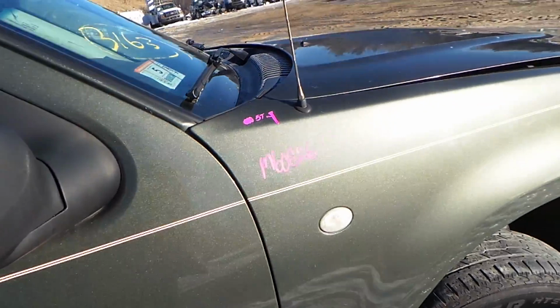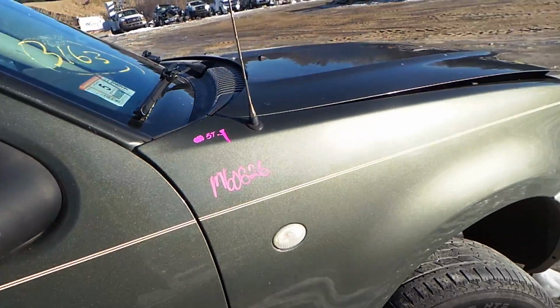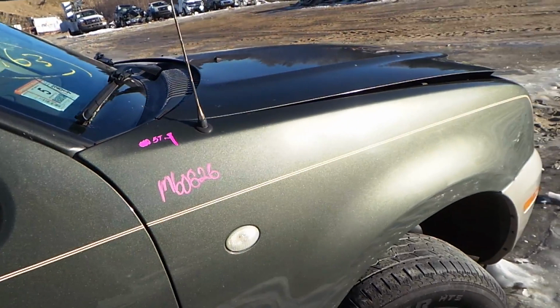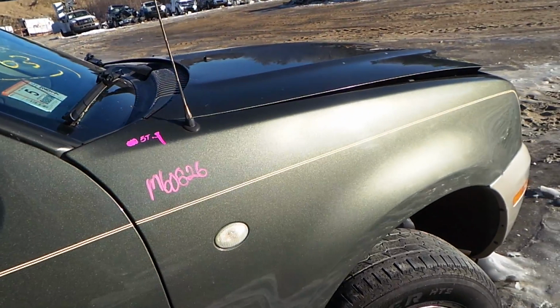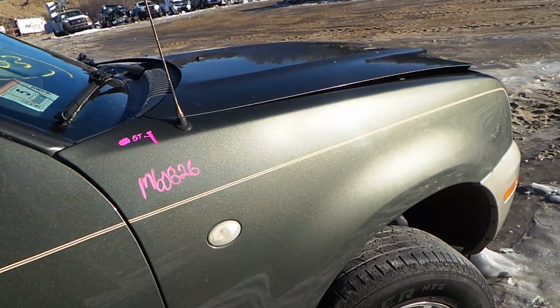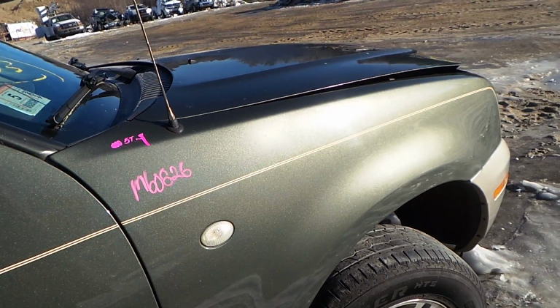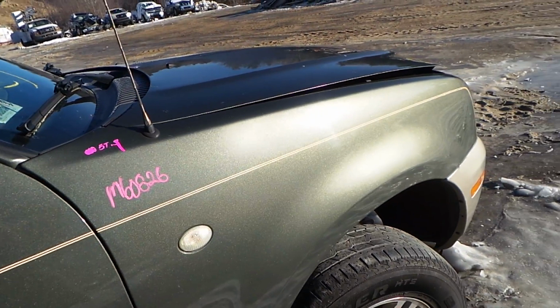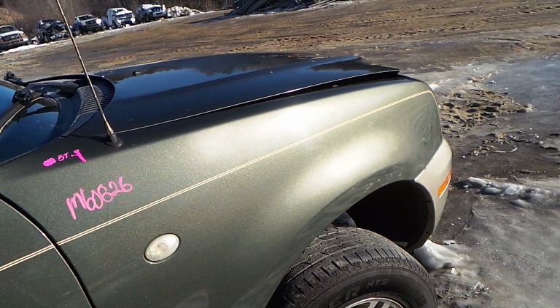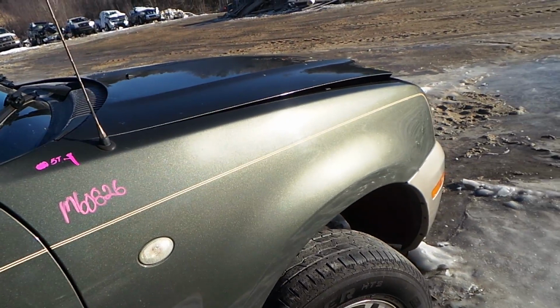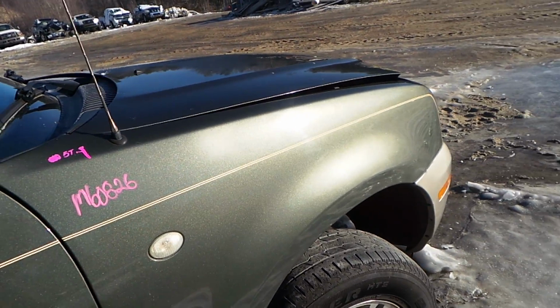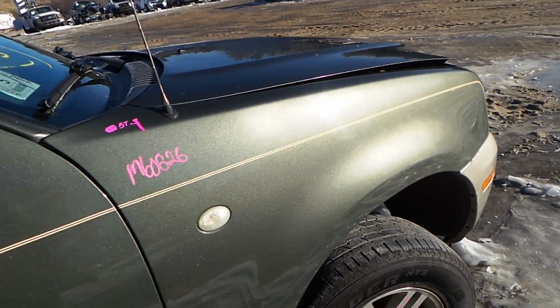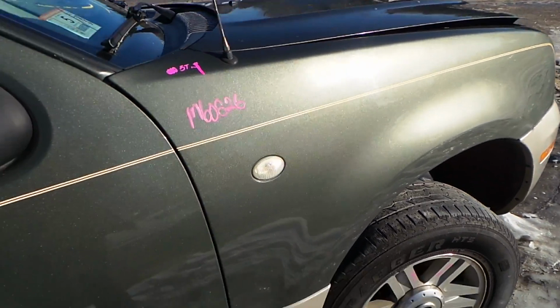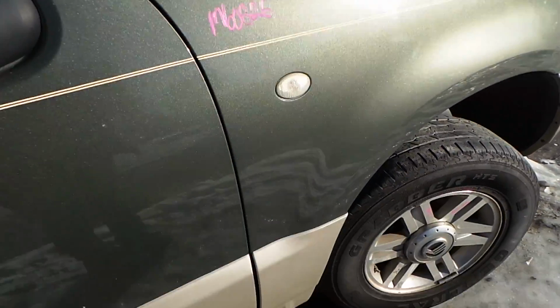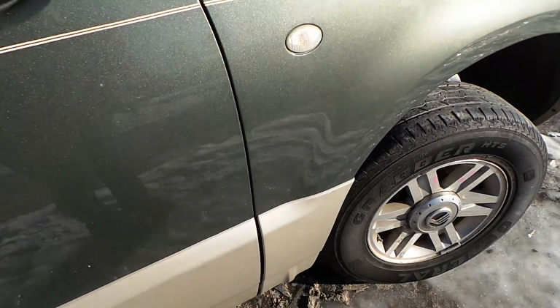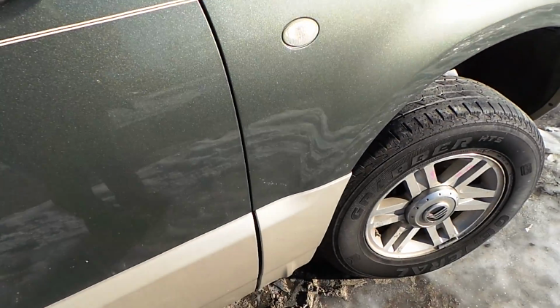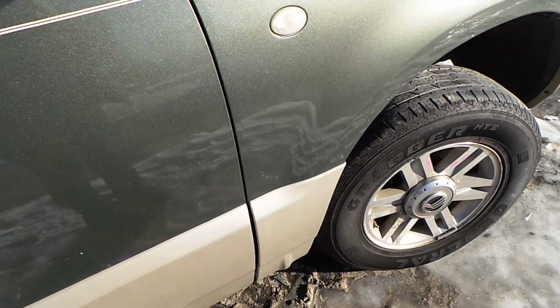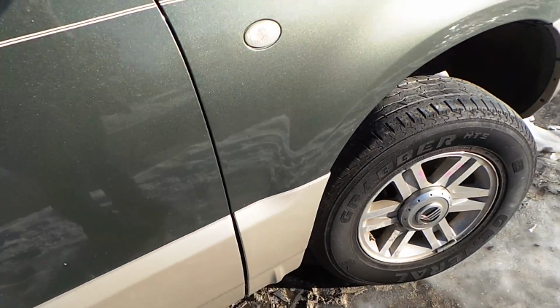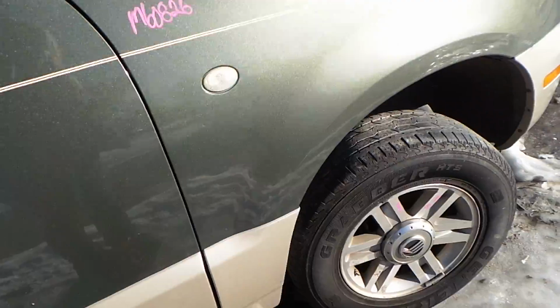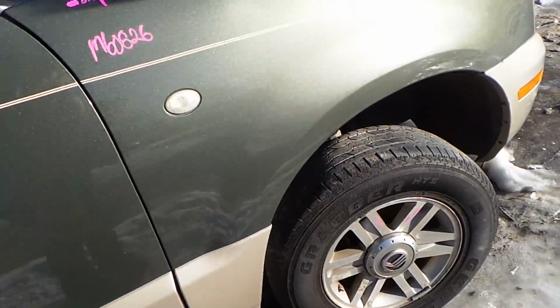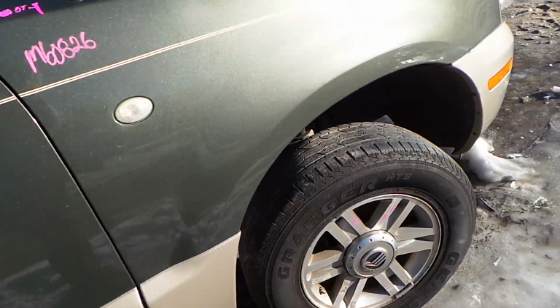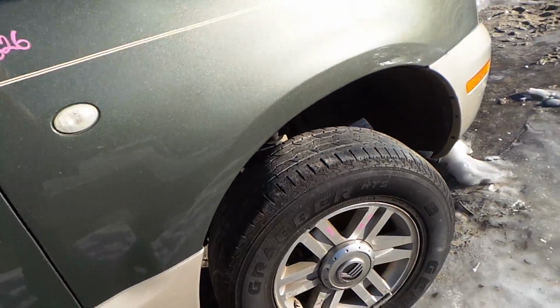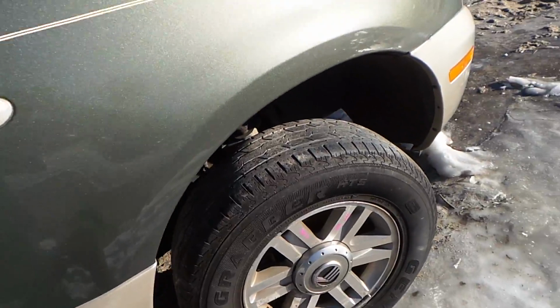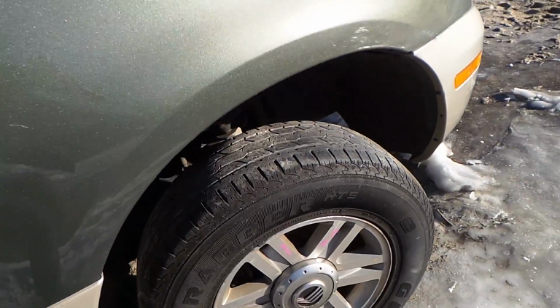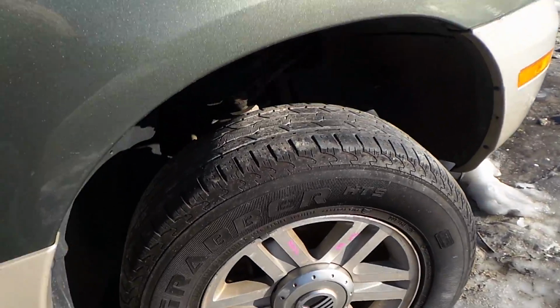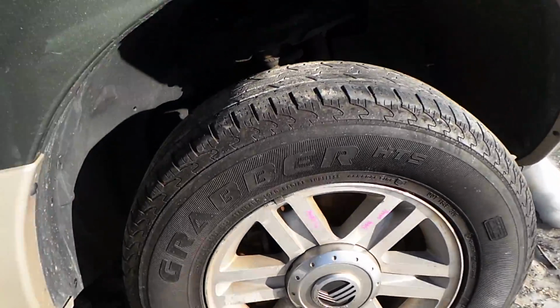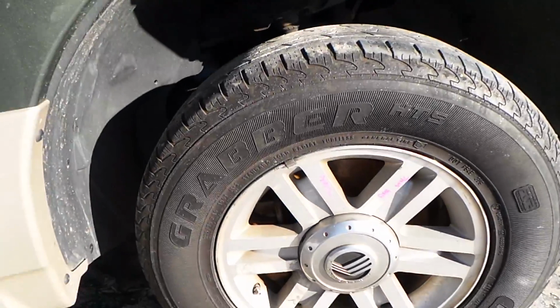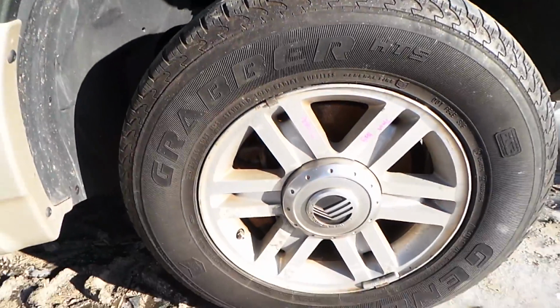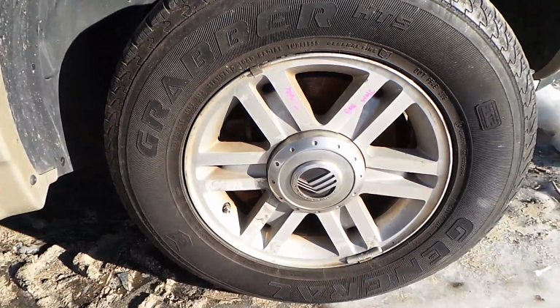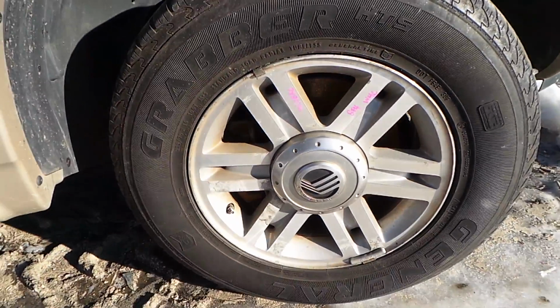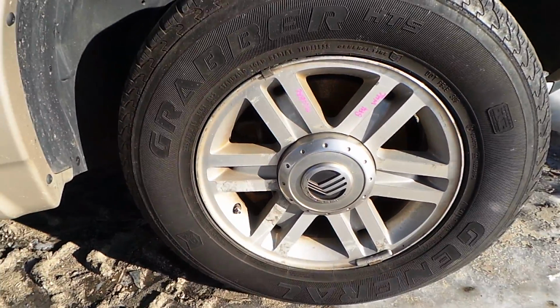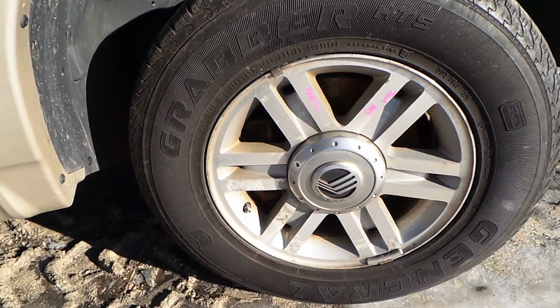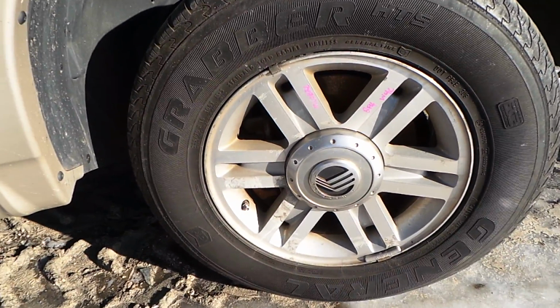The passenger side front fender is in excellent condition for the year as well. We have another C-grade aluminum wheel.